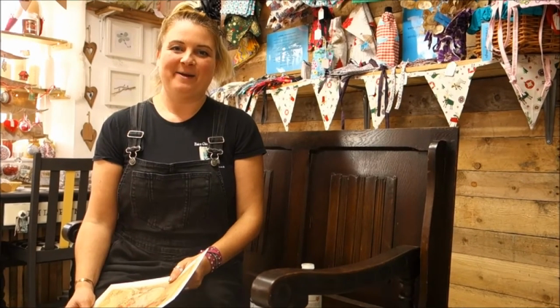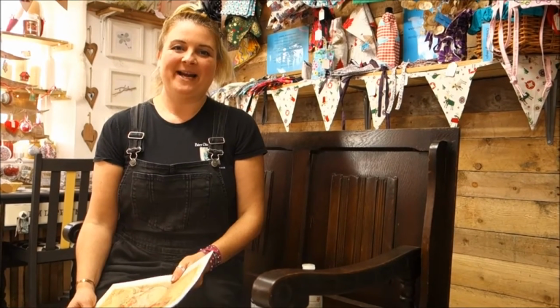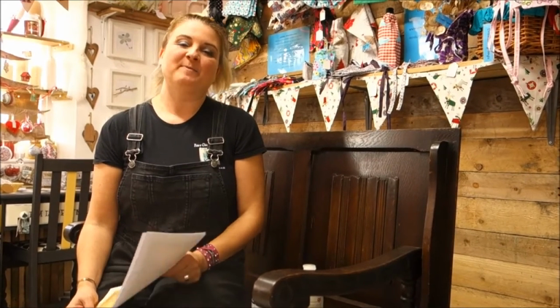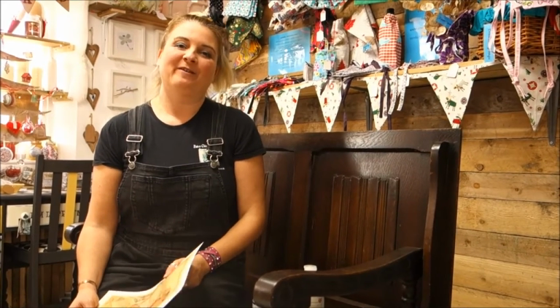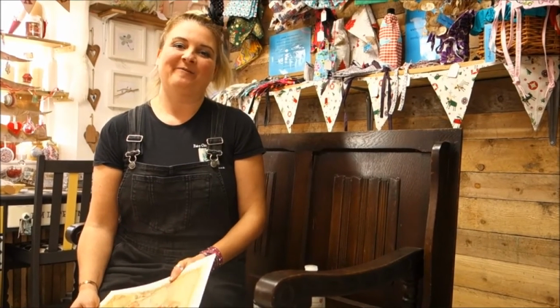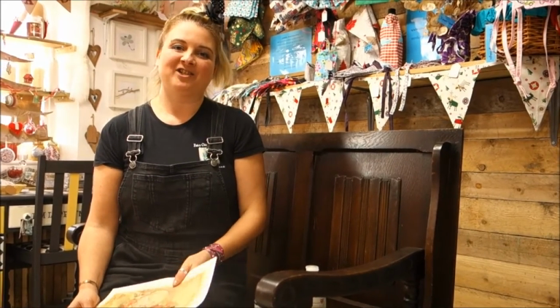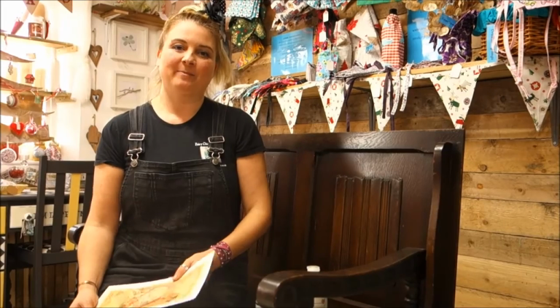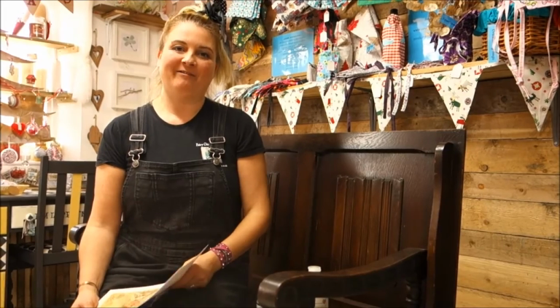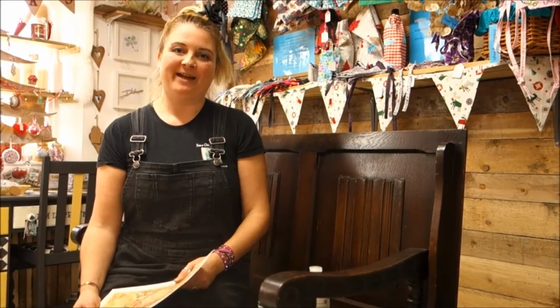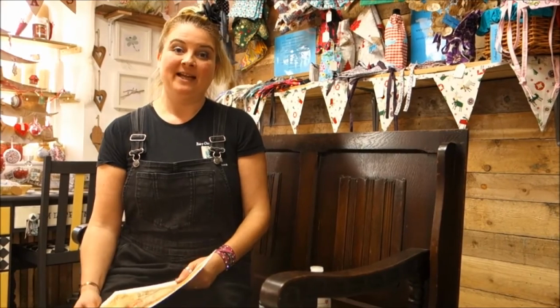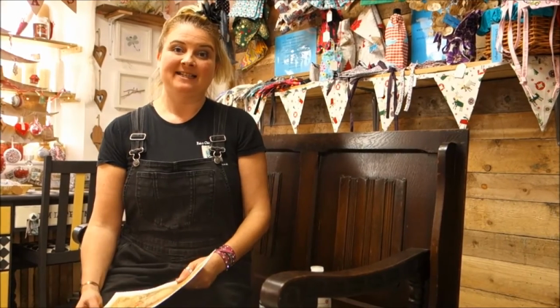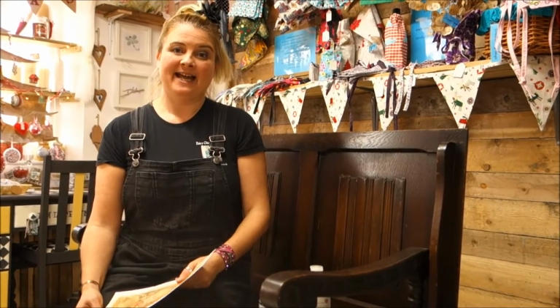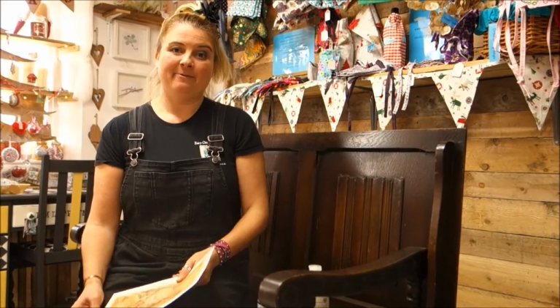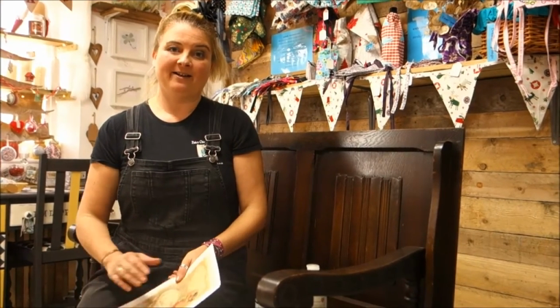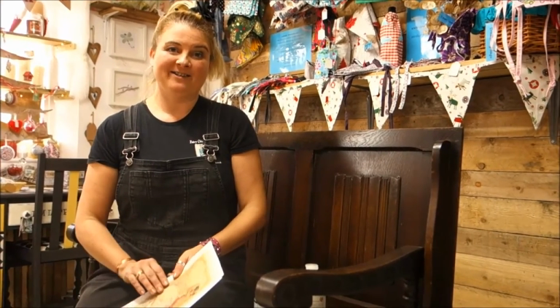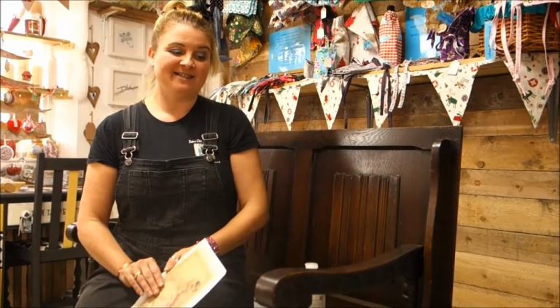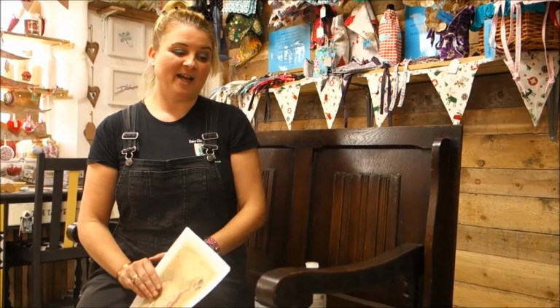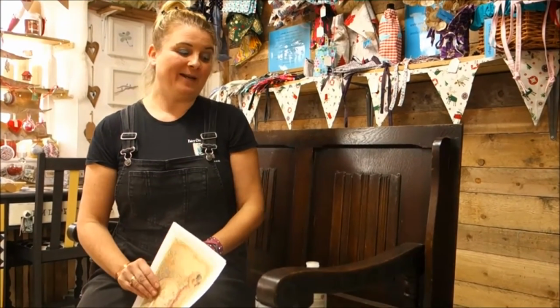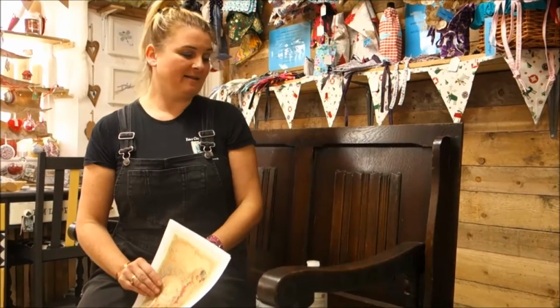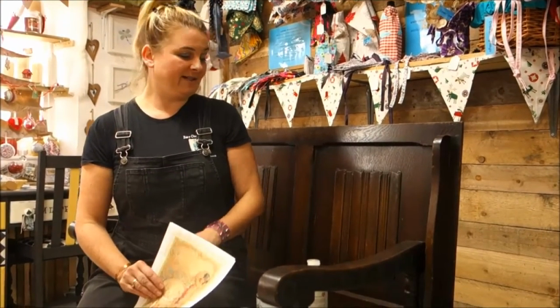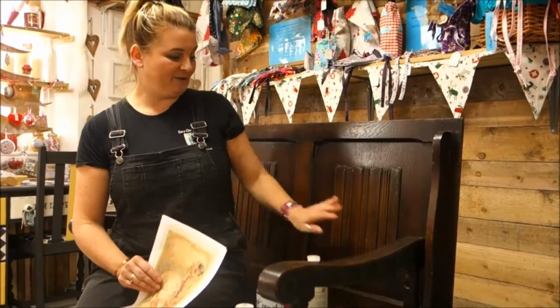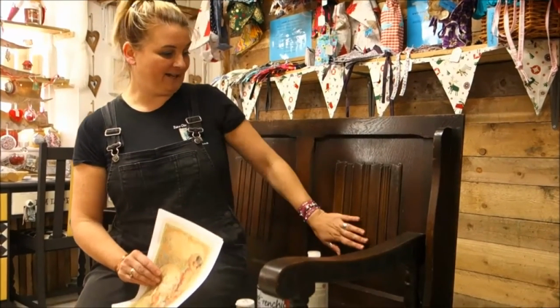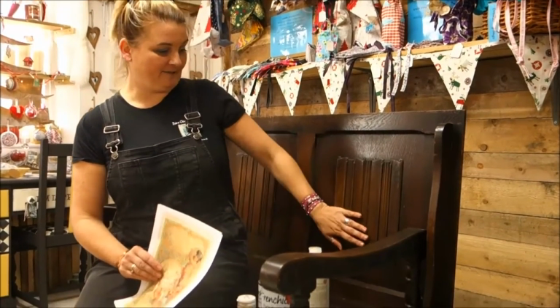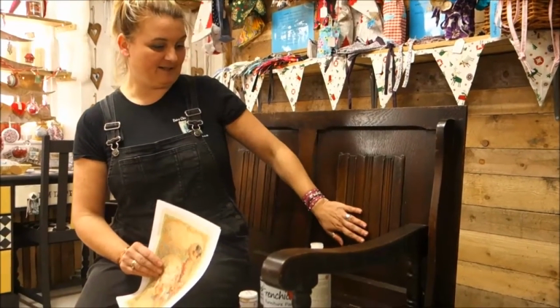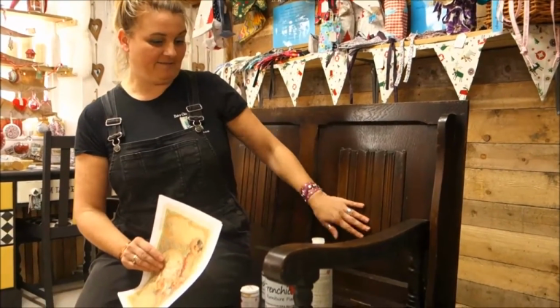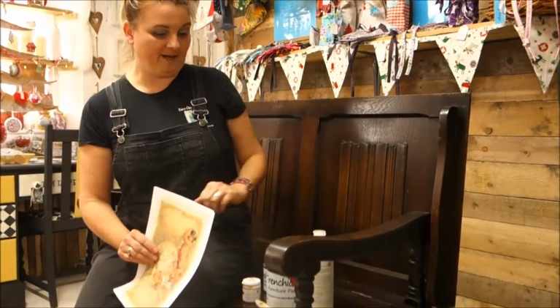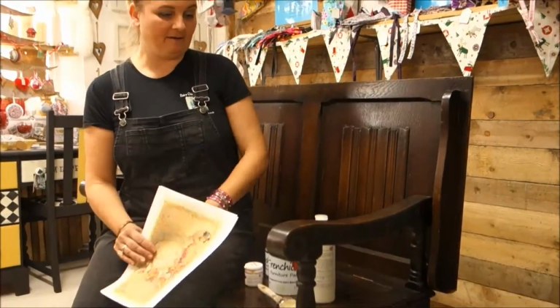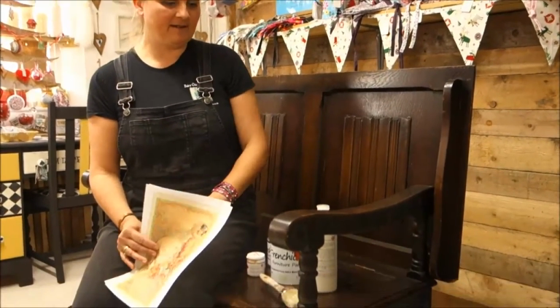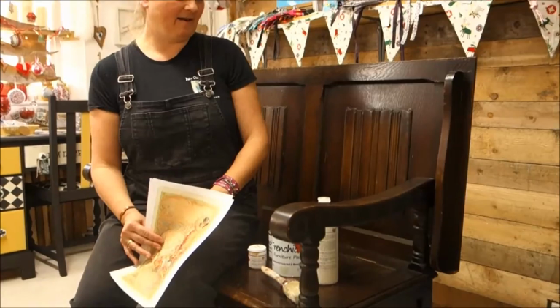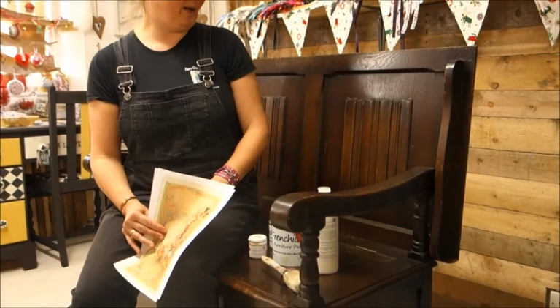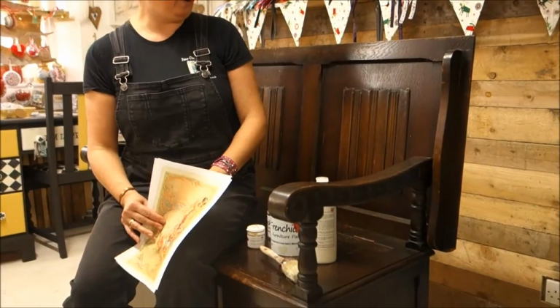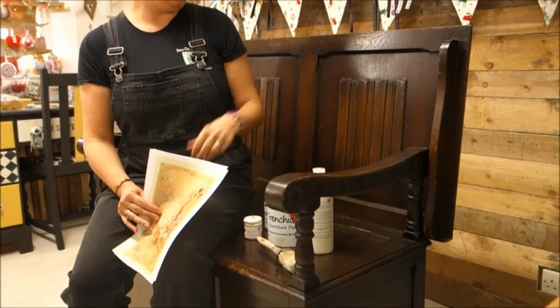Hi, my name is Paula from Fairy Chic Emporium. Today we are going to do this exciting project of this lovely monk's pew.